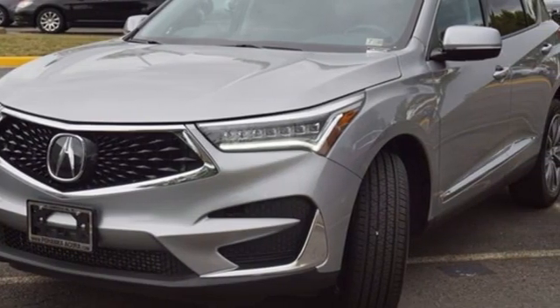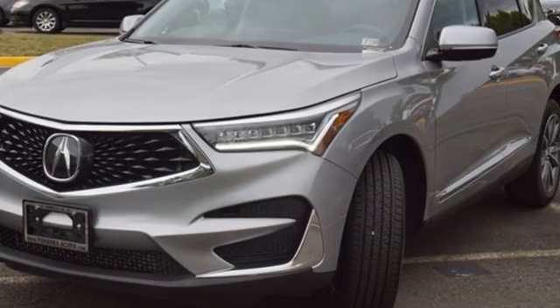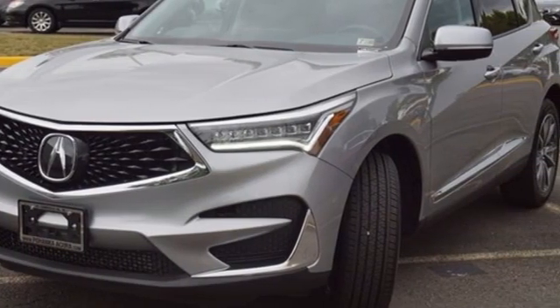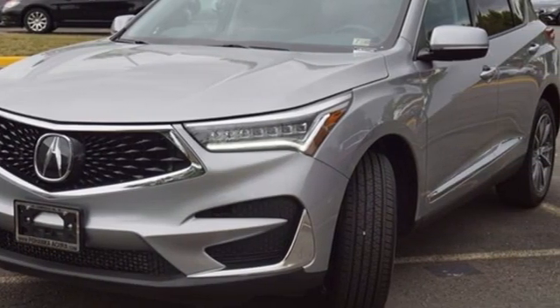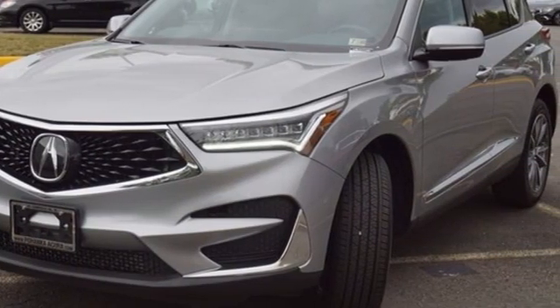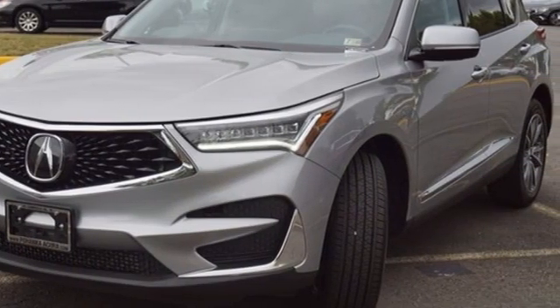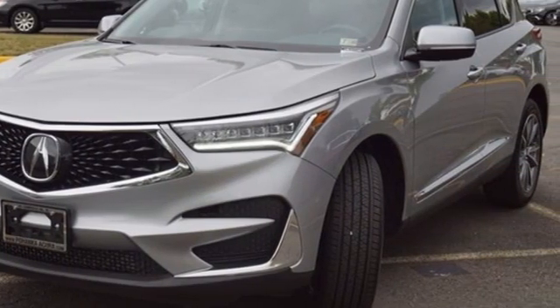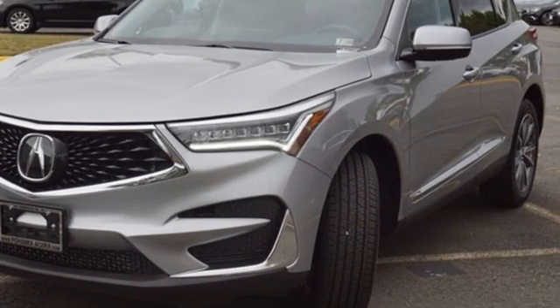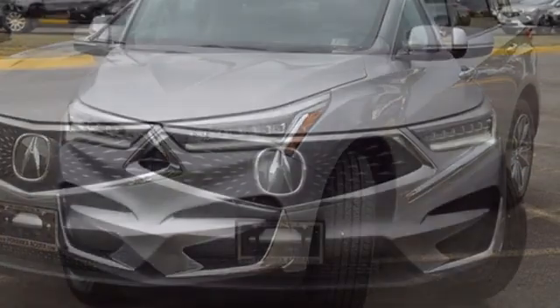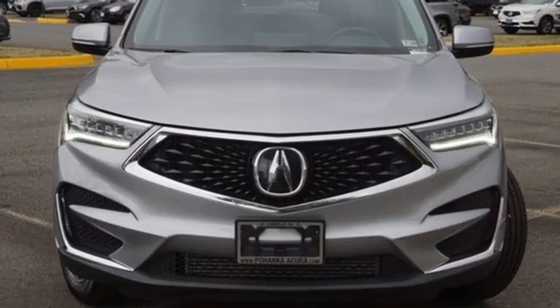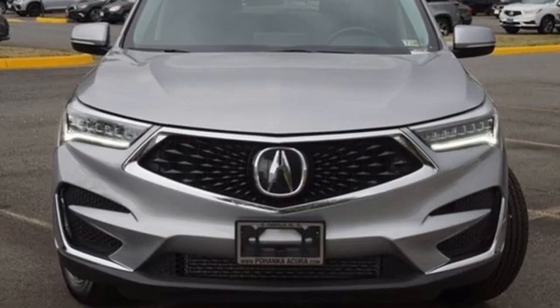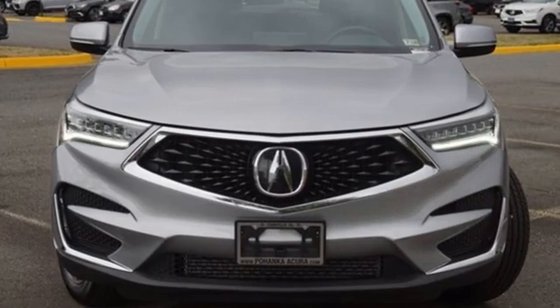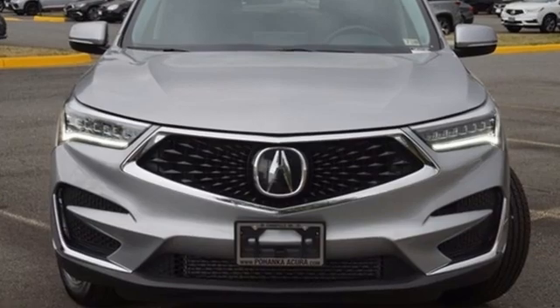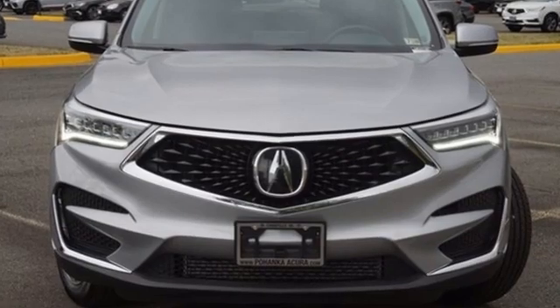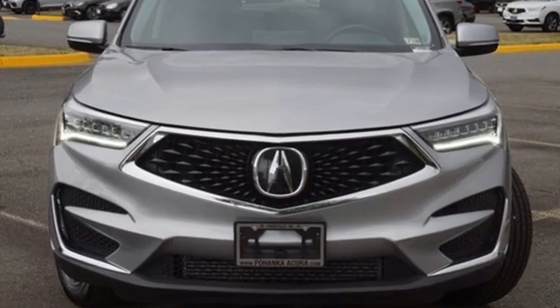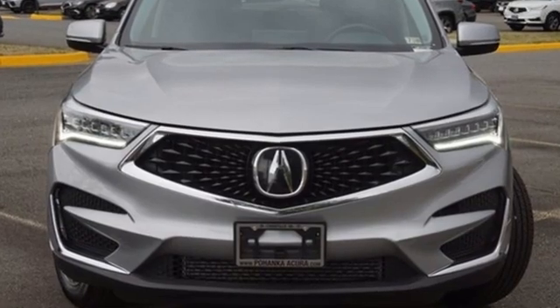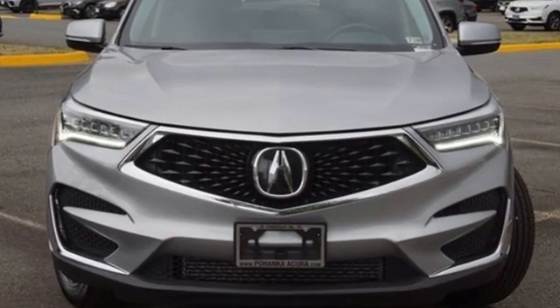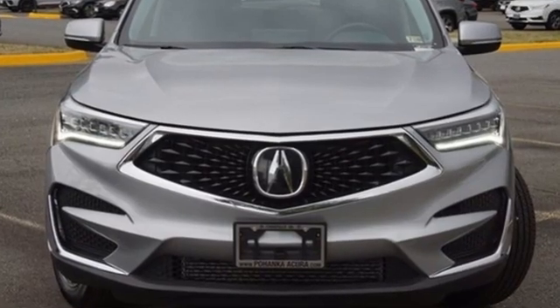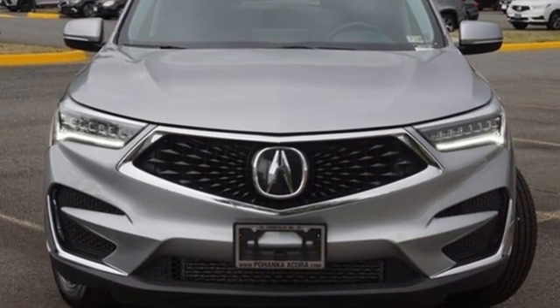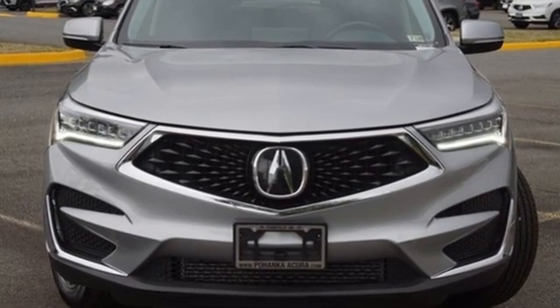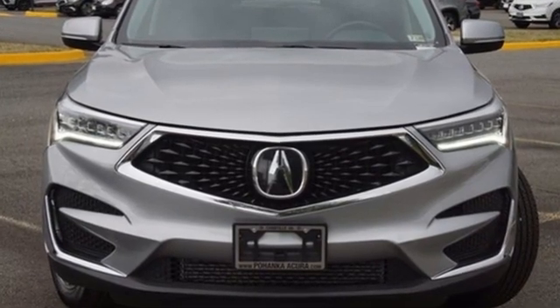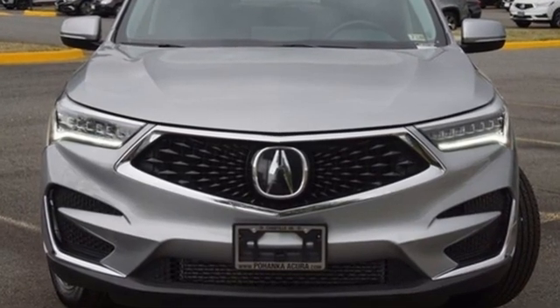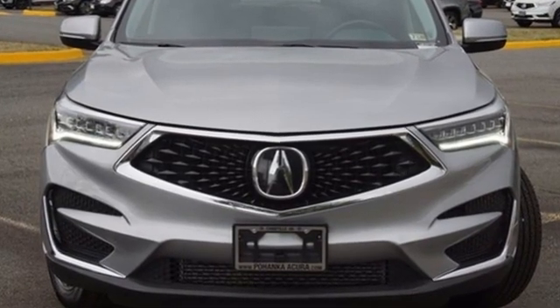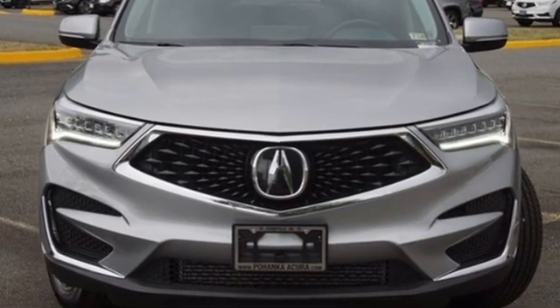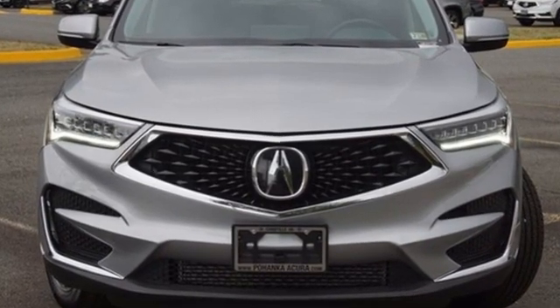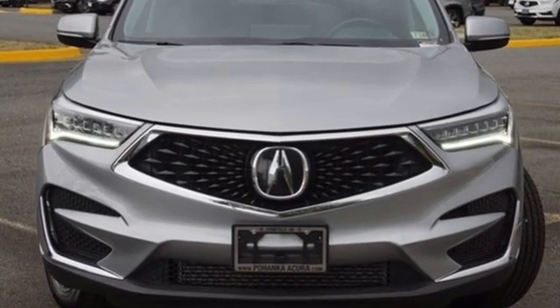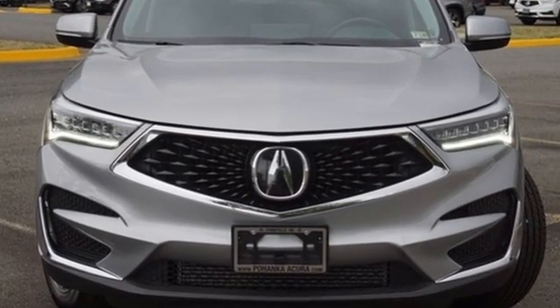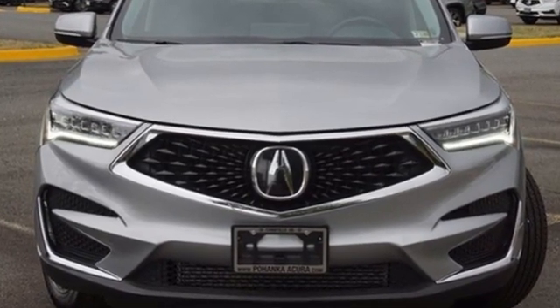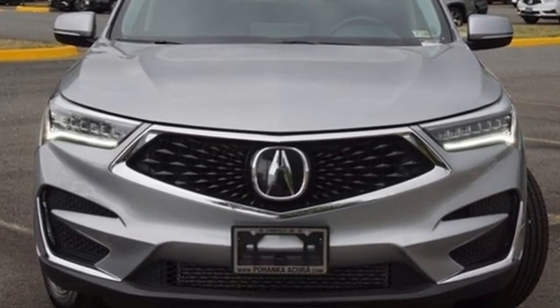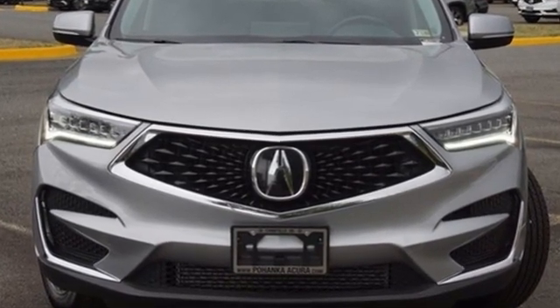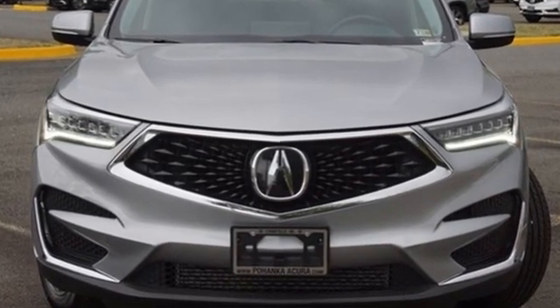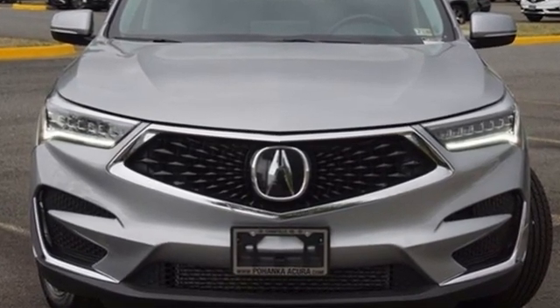Acura believes if there's a better way, take it. See what it can do for you when you take it for a test drive.